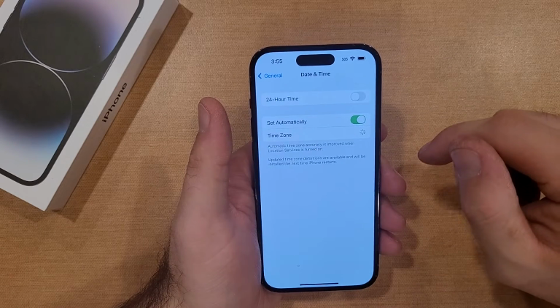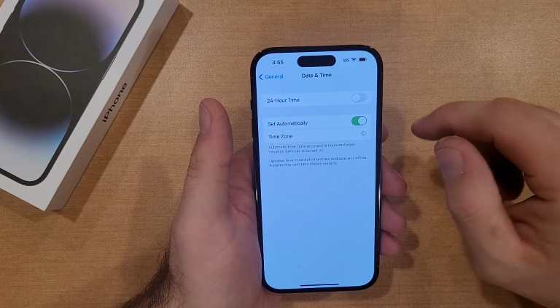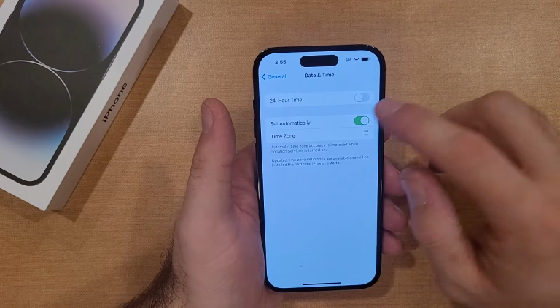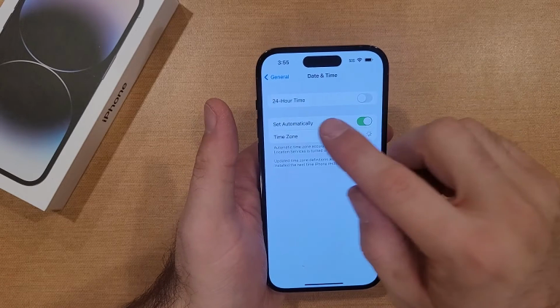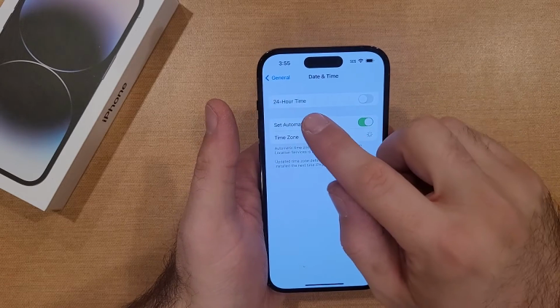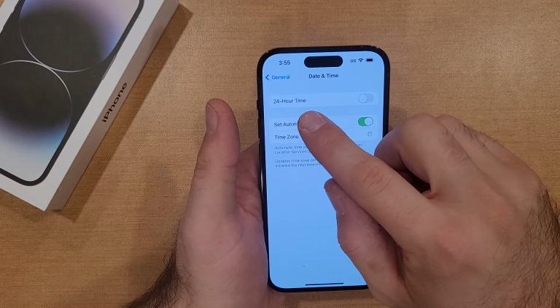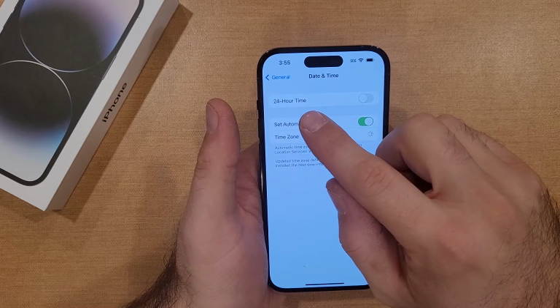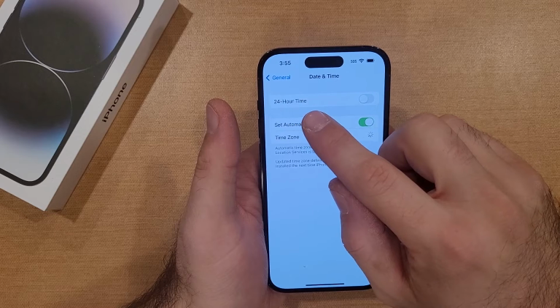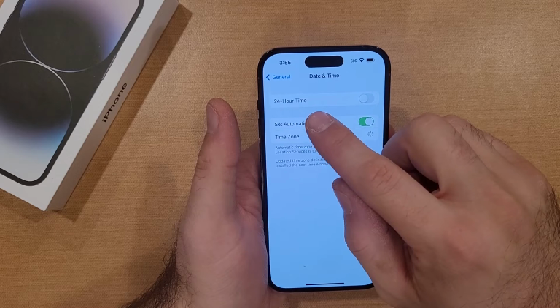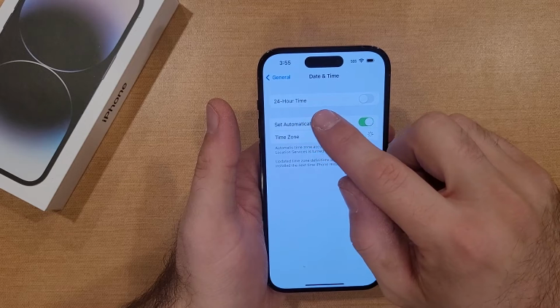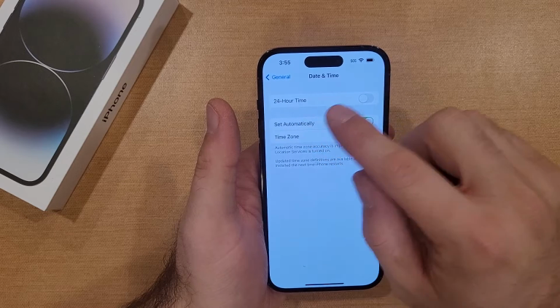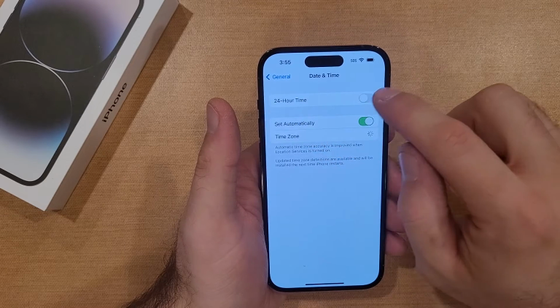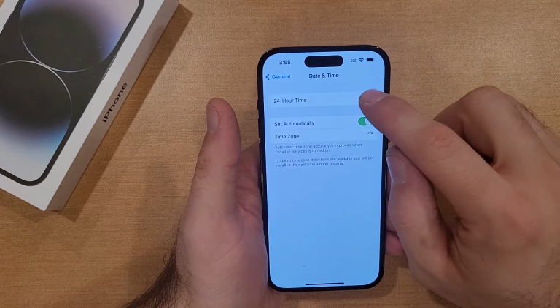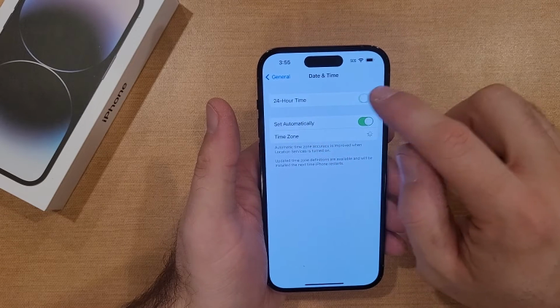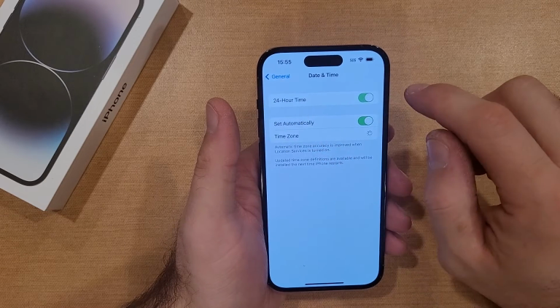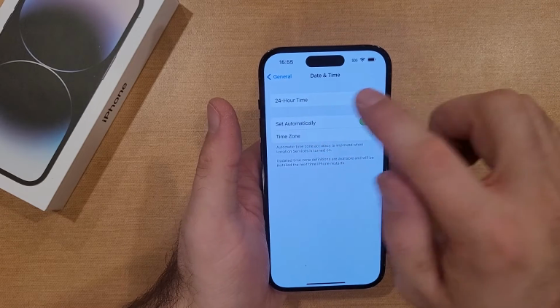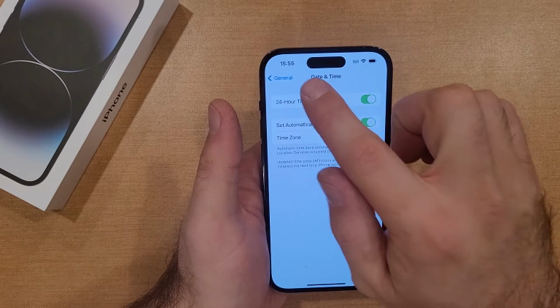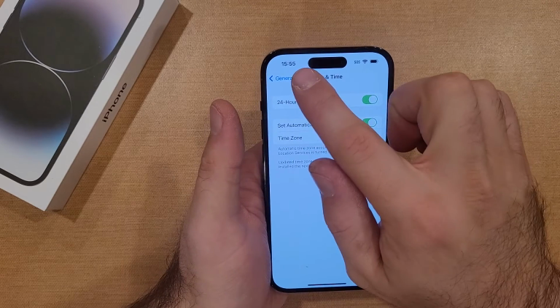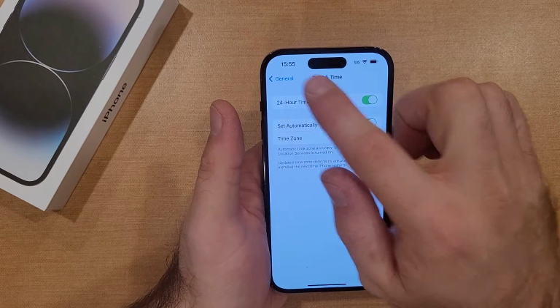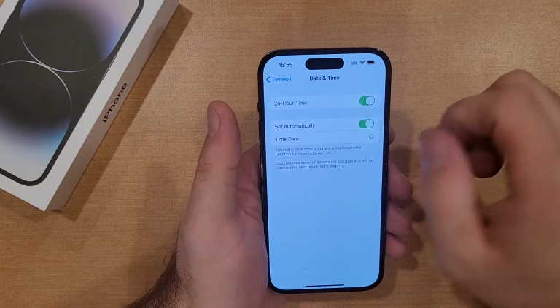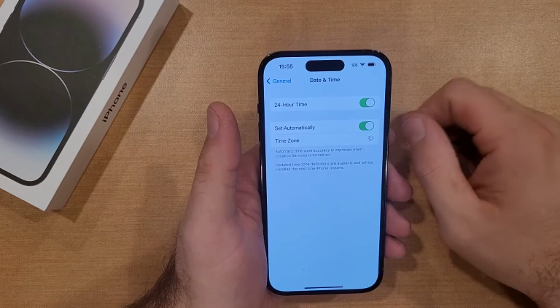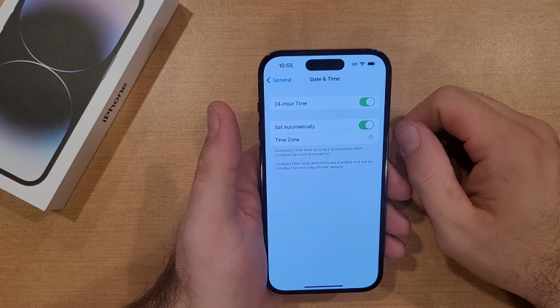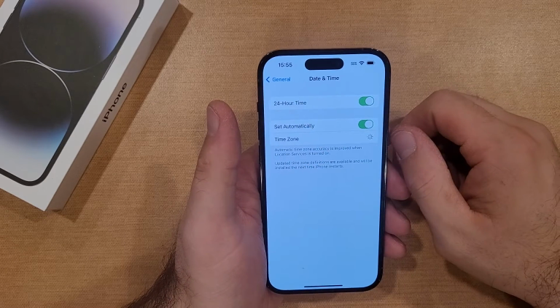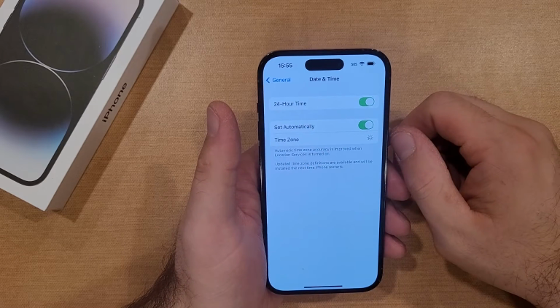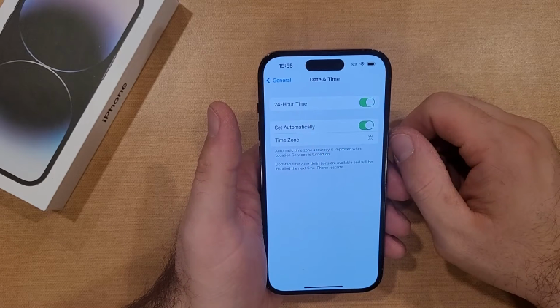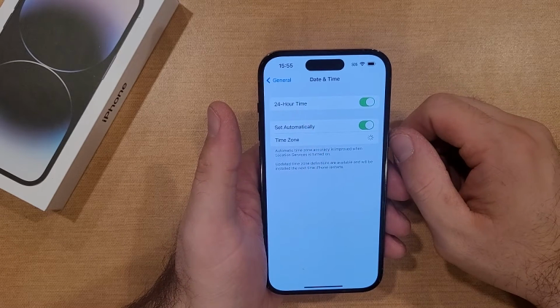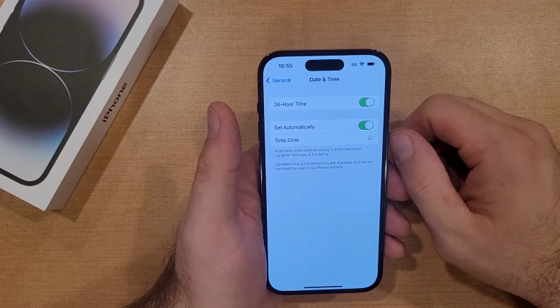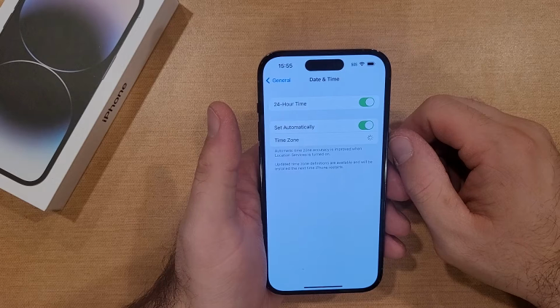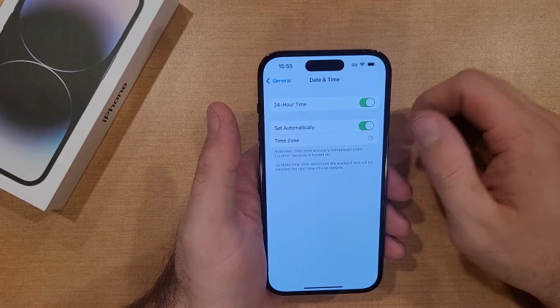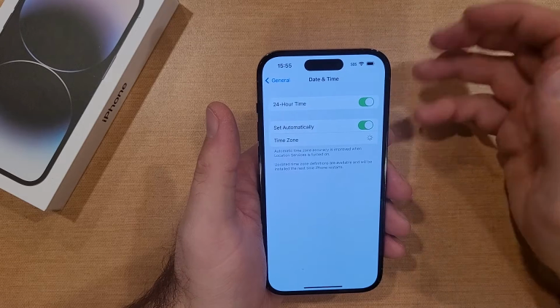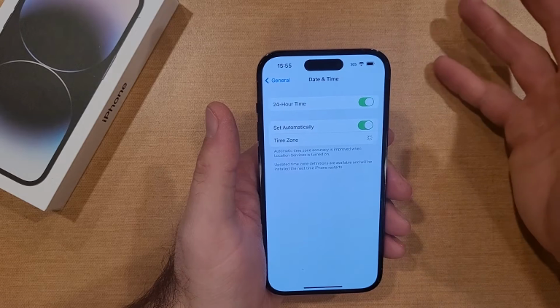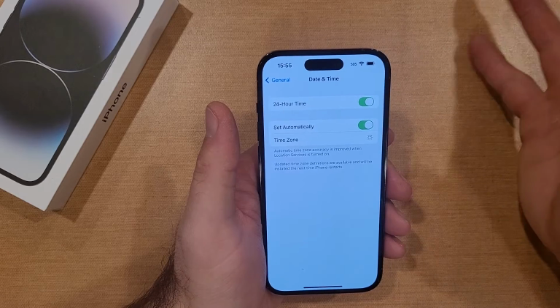Once we are here, we will see a 24-hour time option. If you go ahead and select that right here, you'll see that 3:55 turned into 15:55.